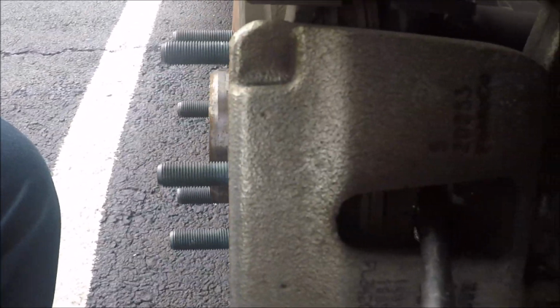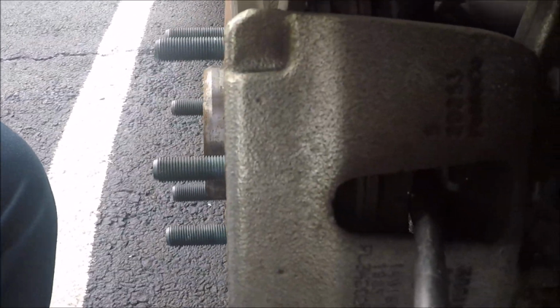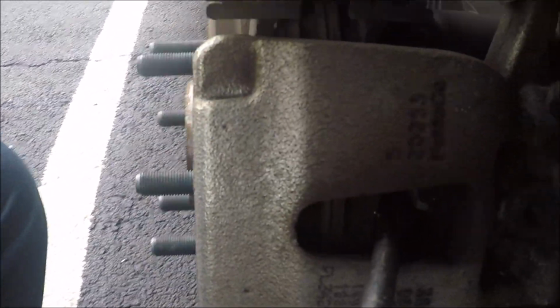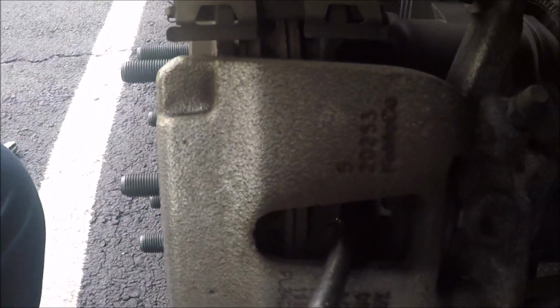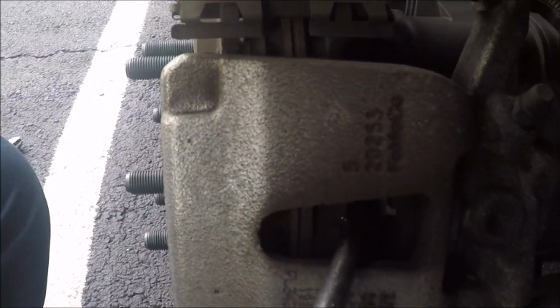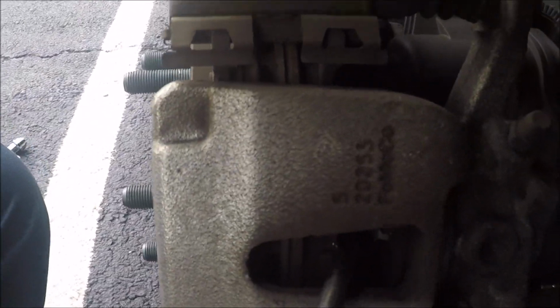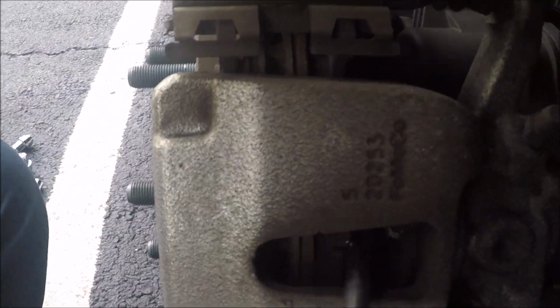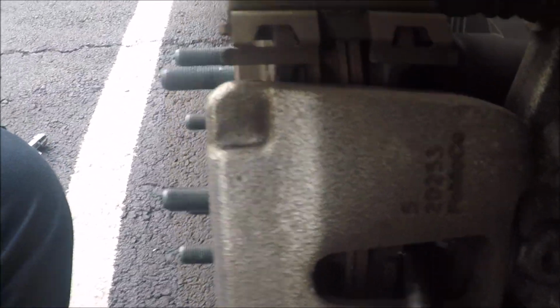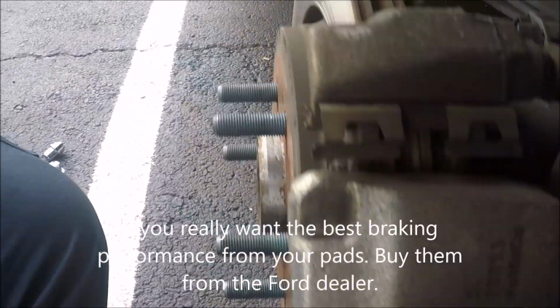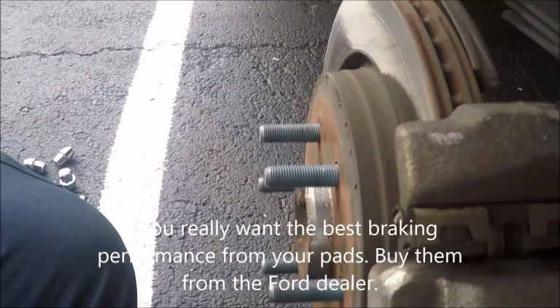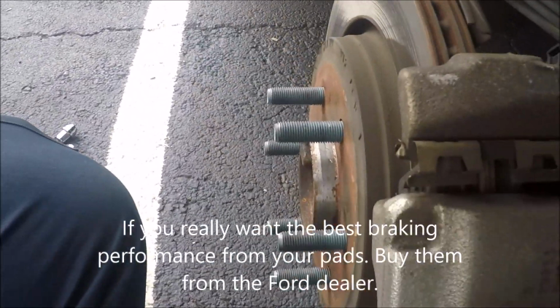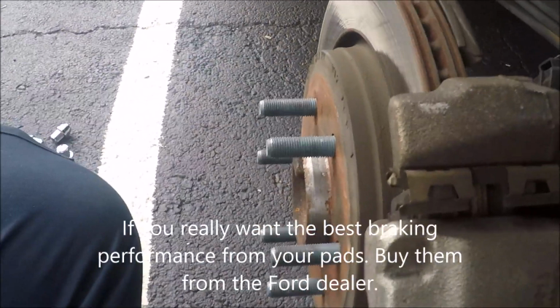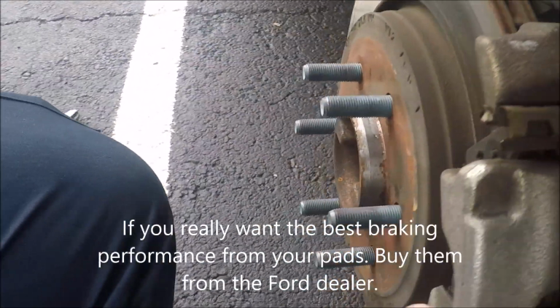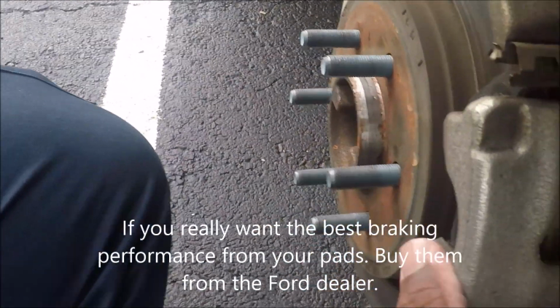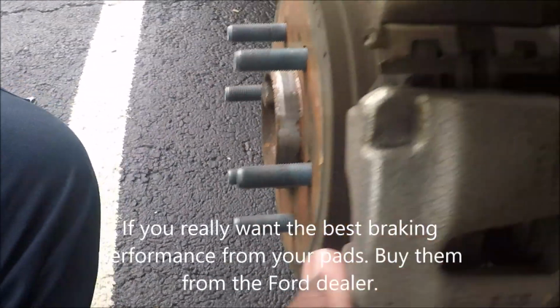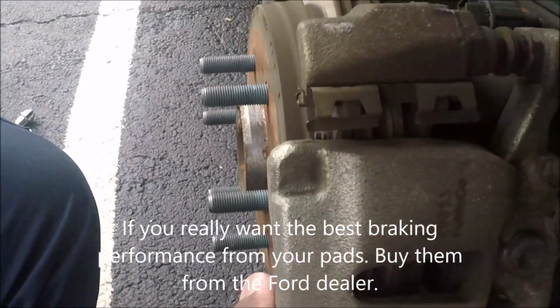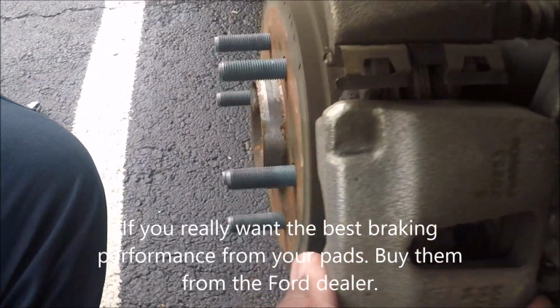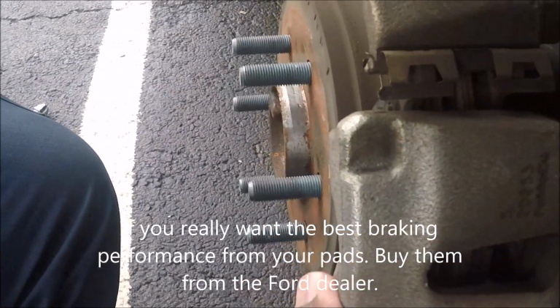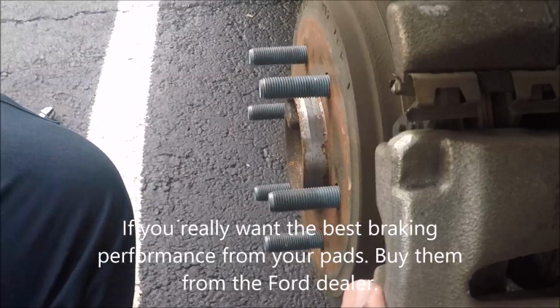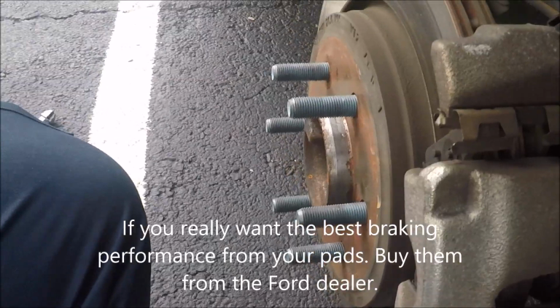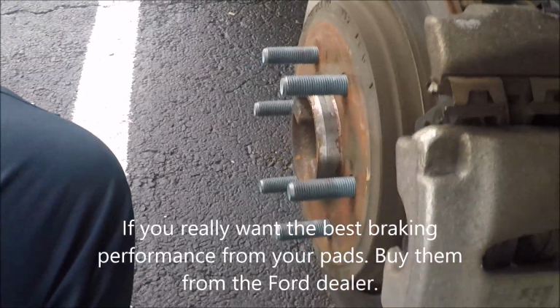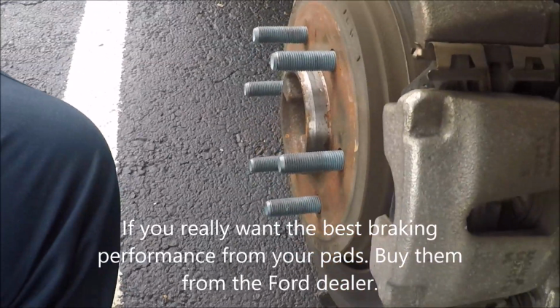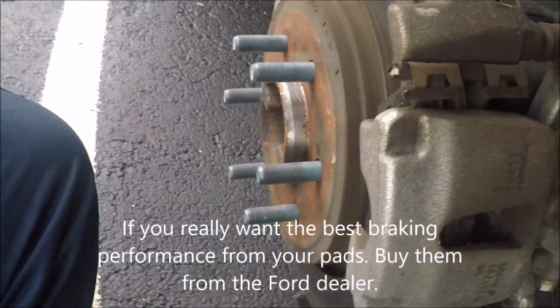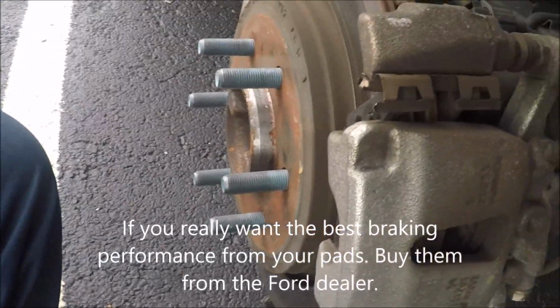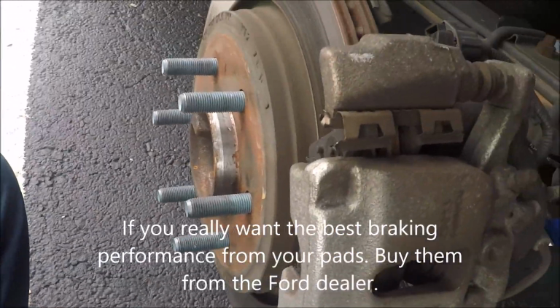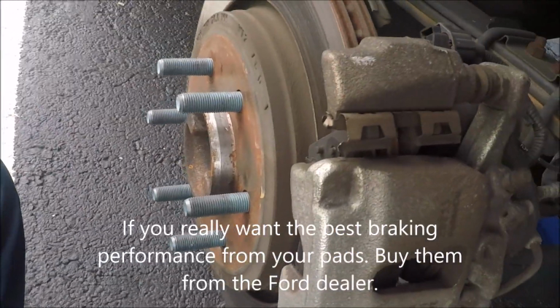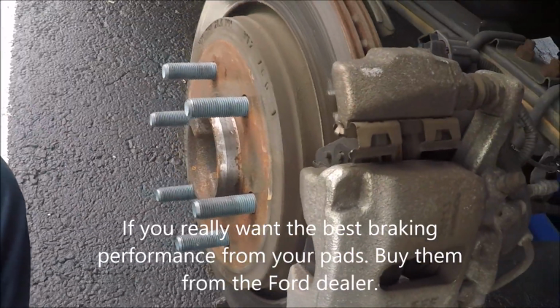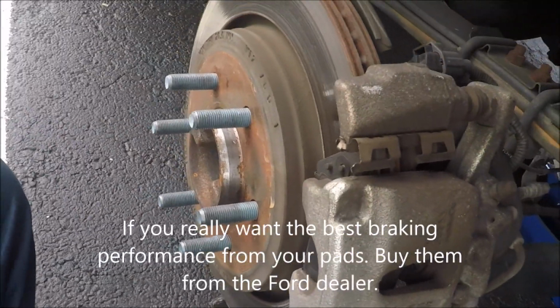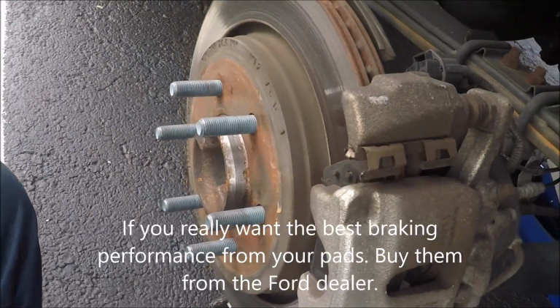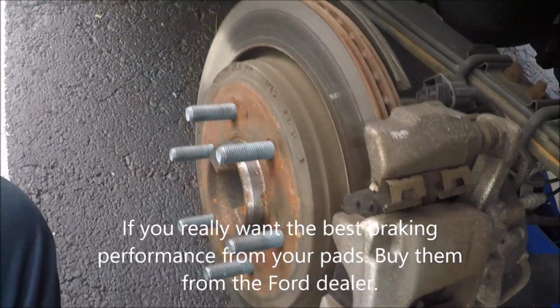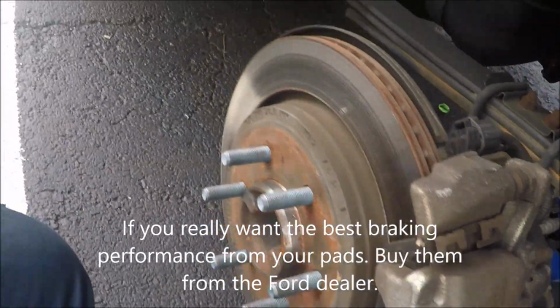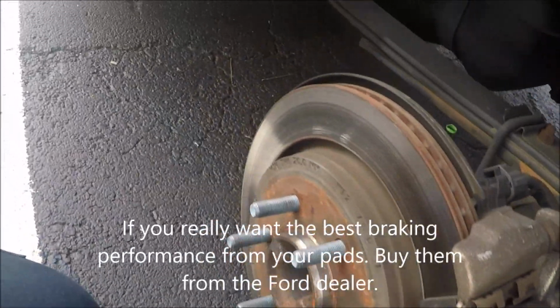Yep, look at all that — it actually works. Amazing what you learn on the internet.